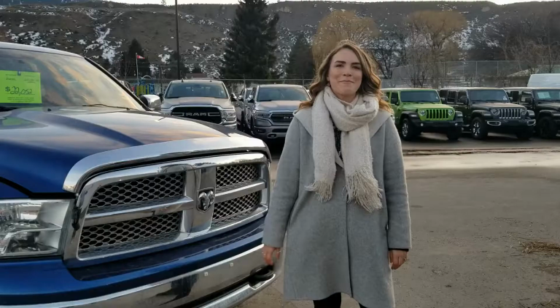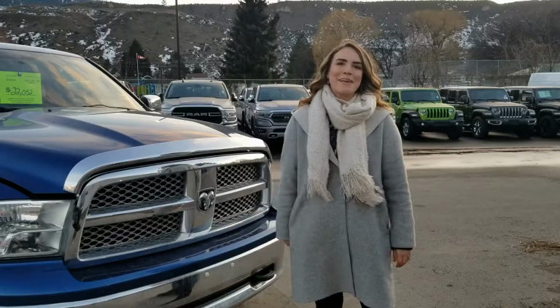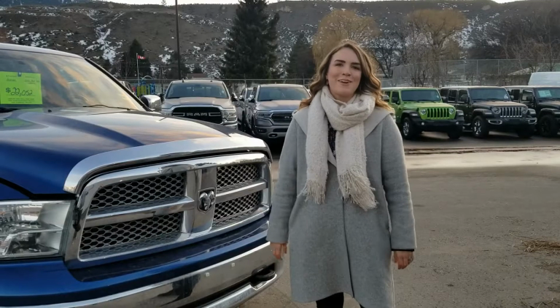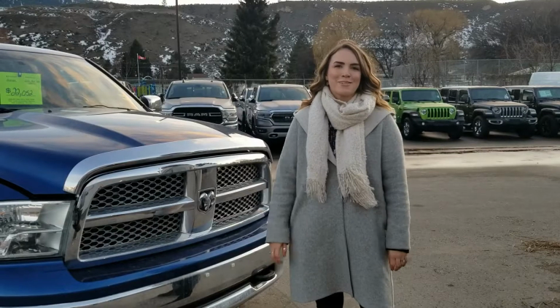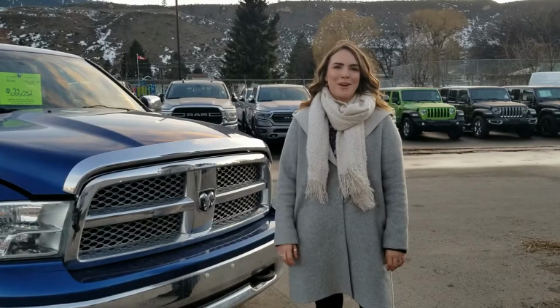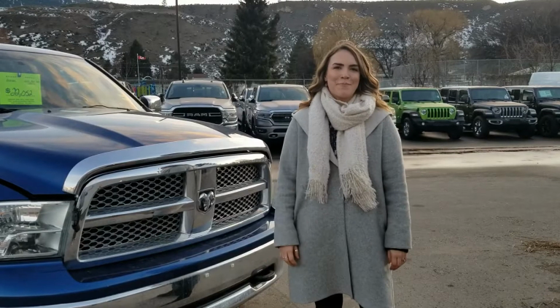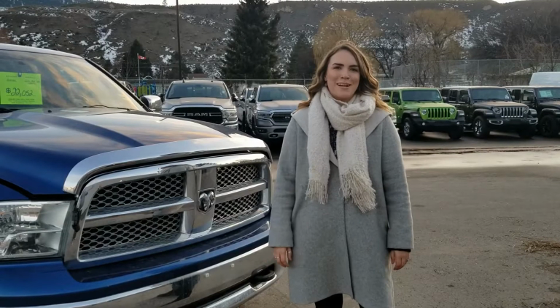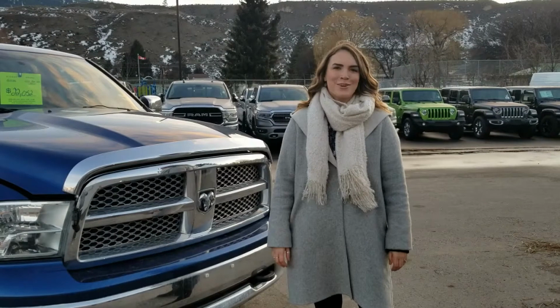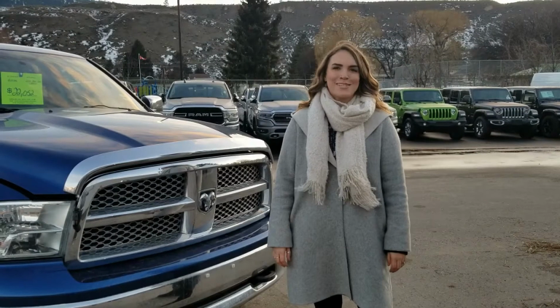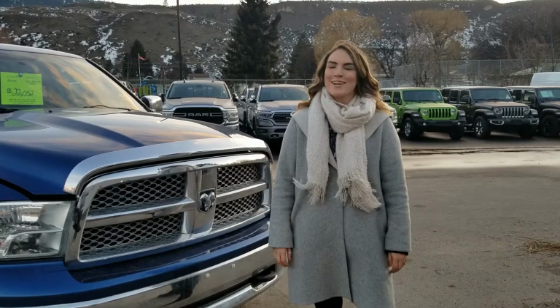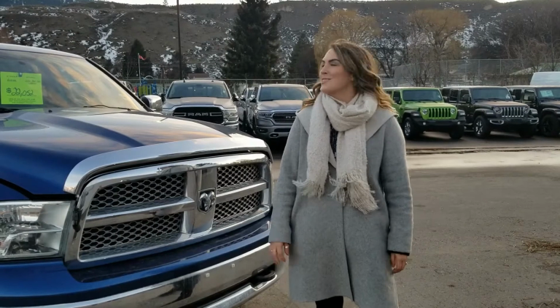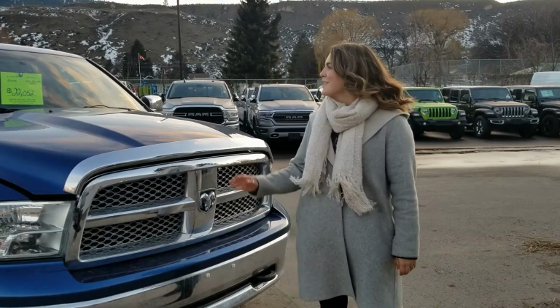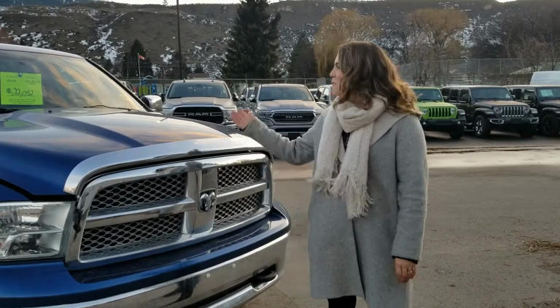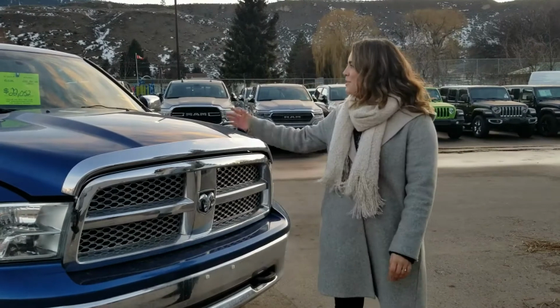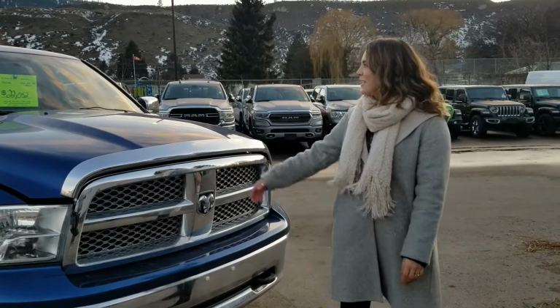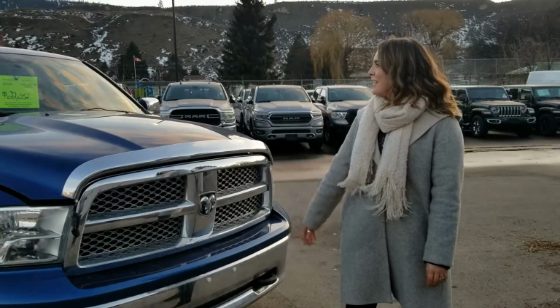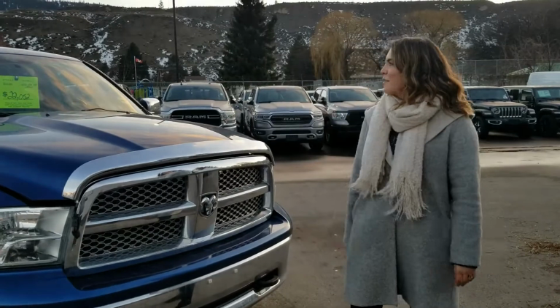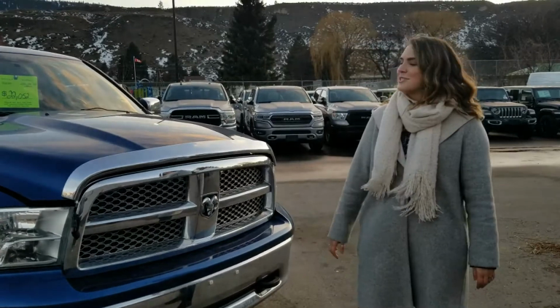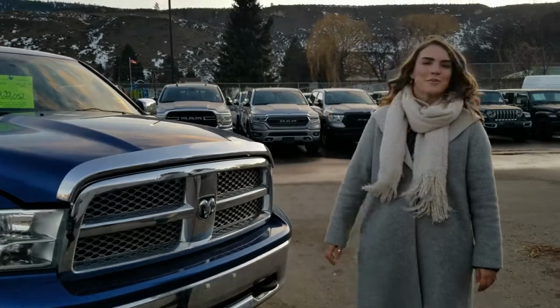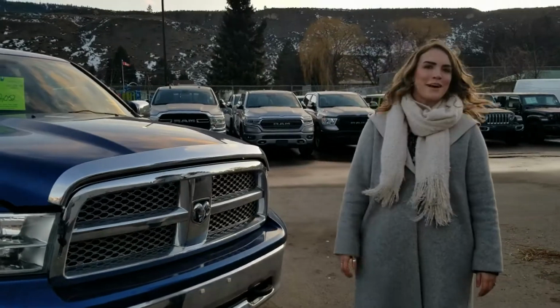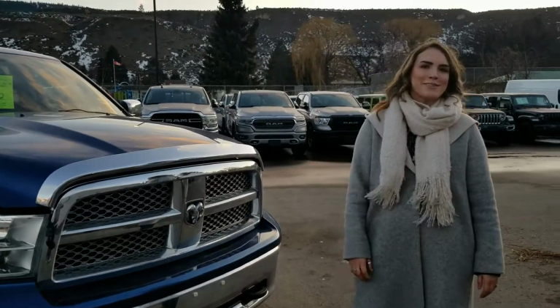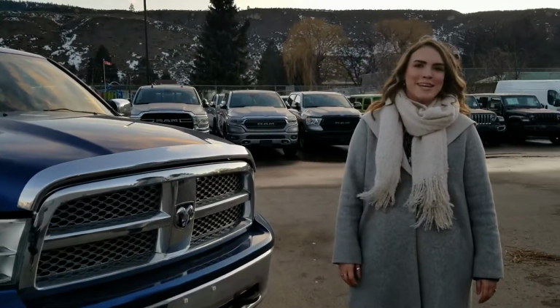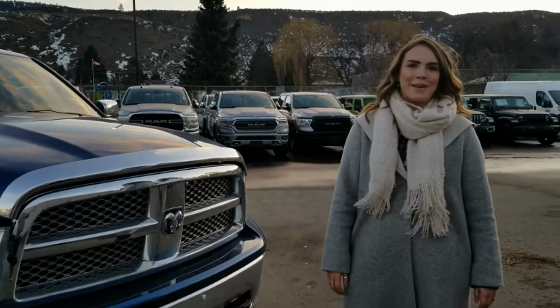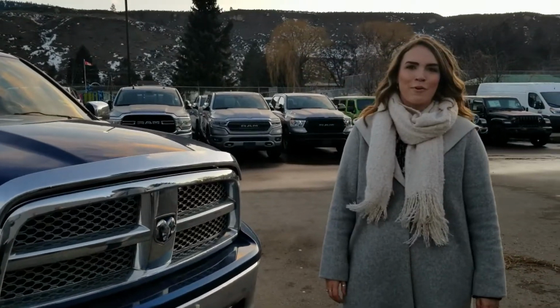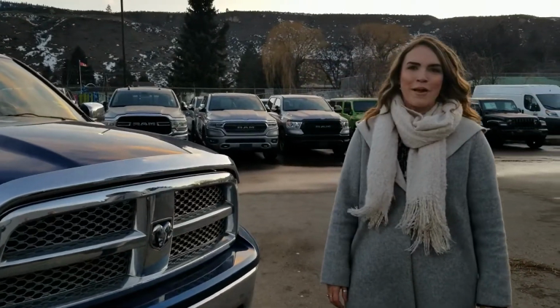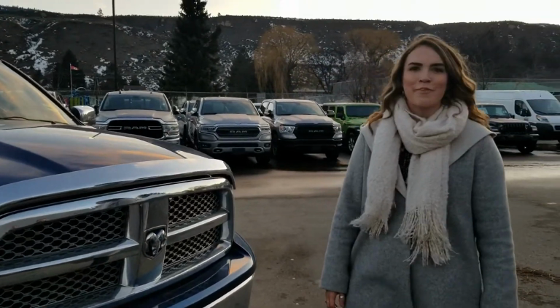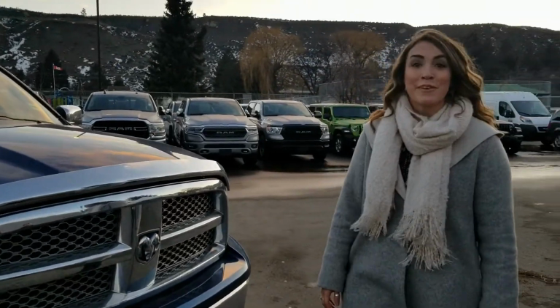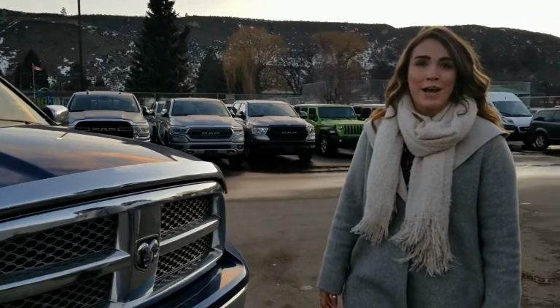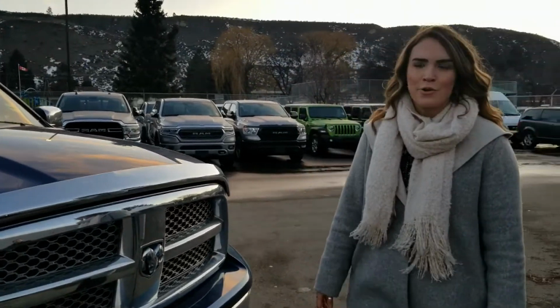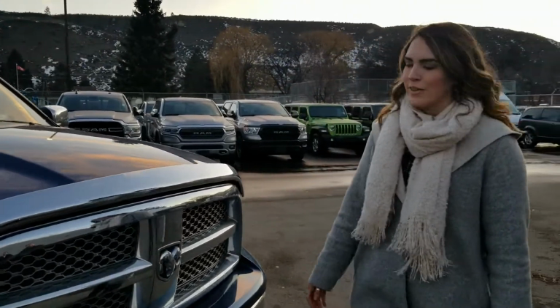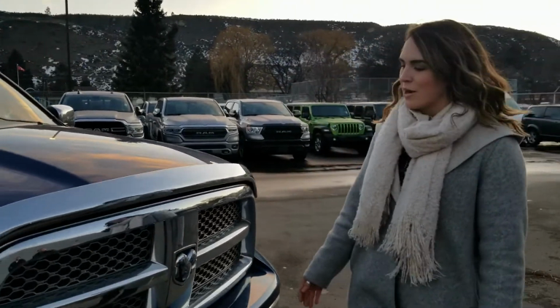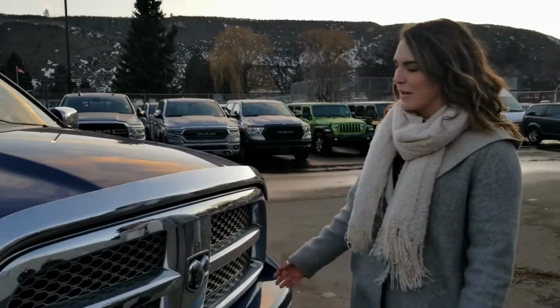We're here at Direct Buy Truck Center. Today we're checking out a 2010 Ram 1500 Laramie.